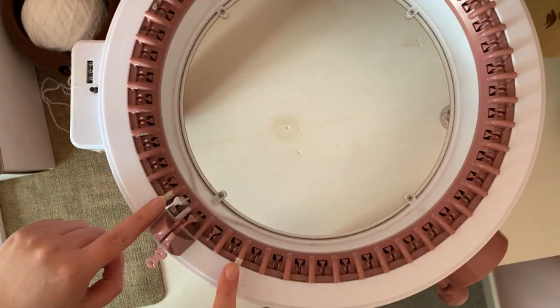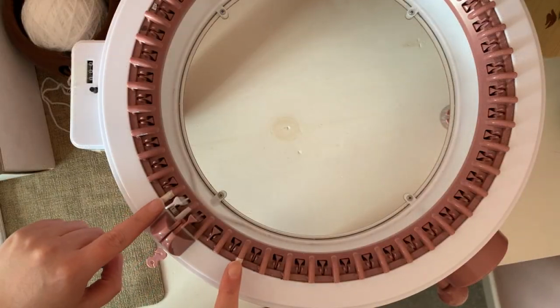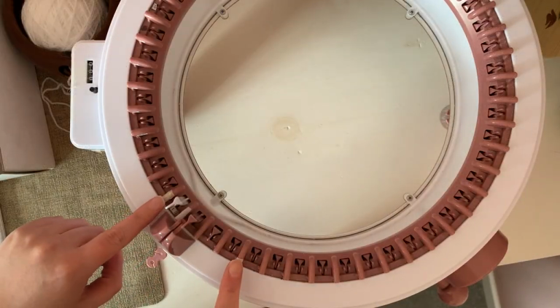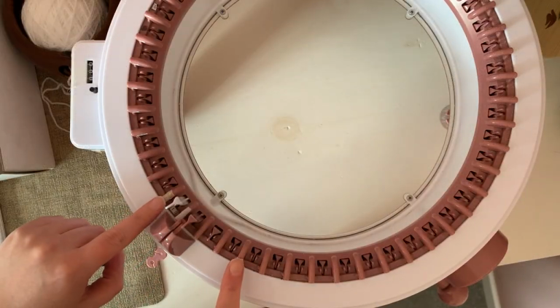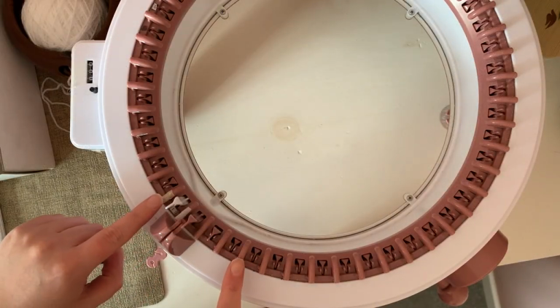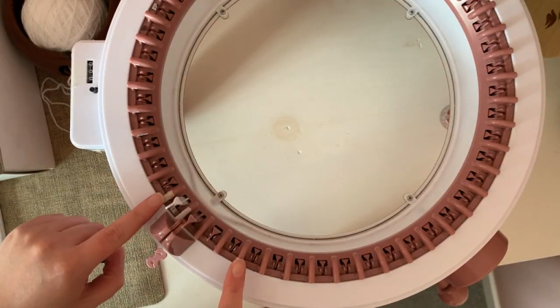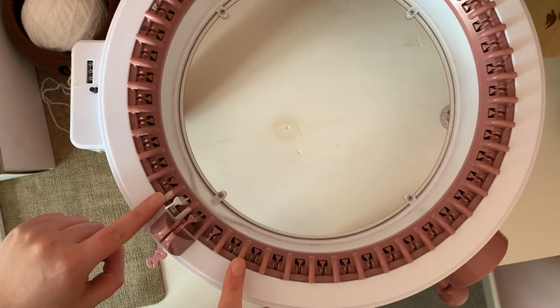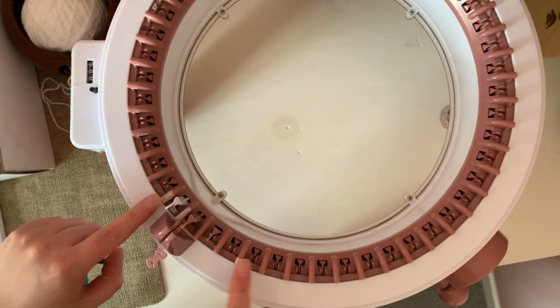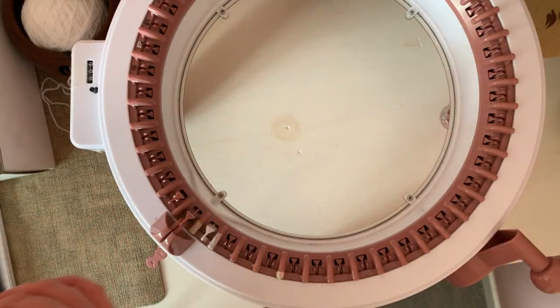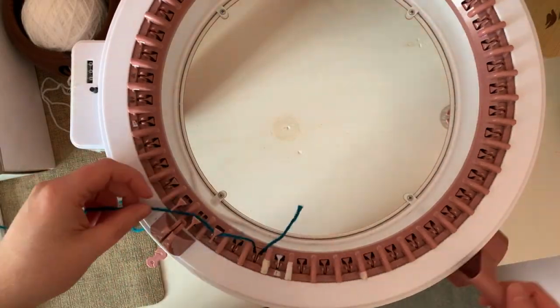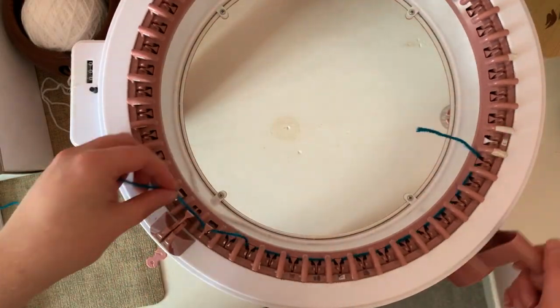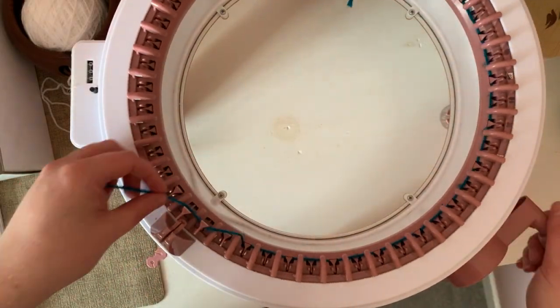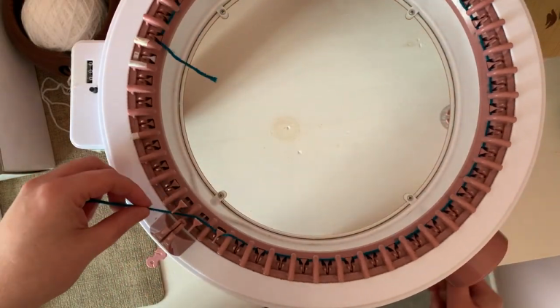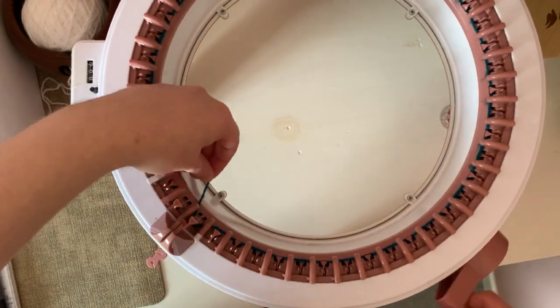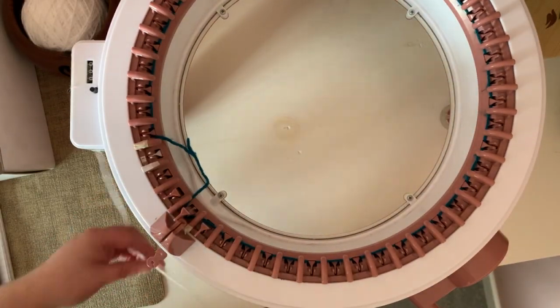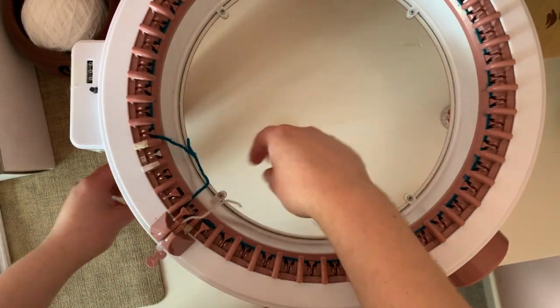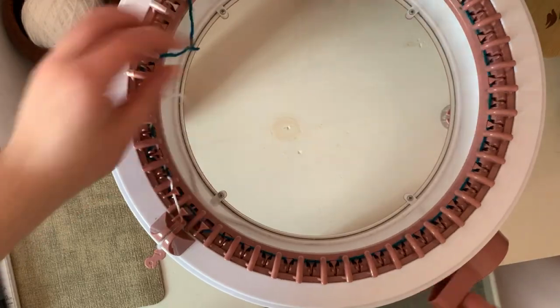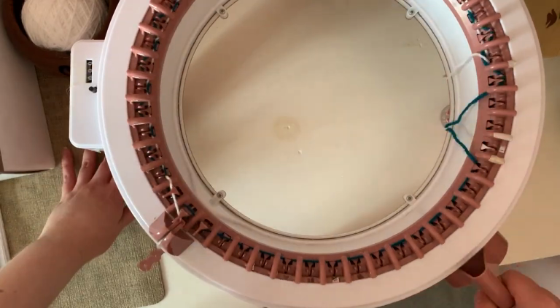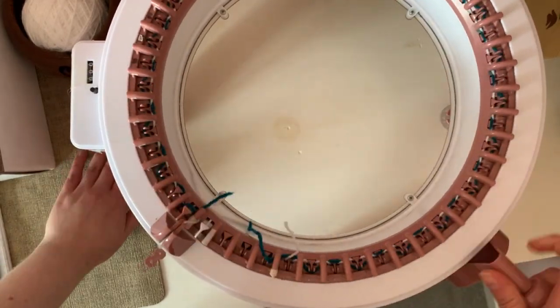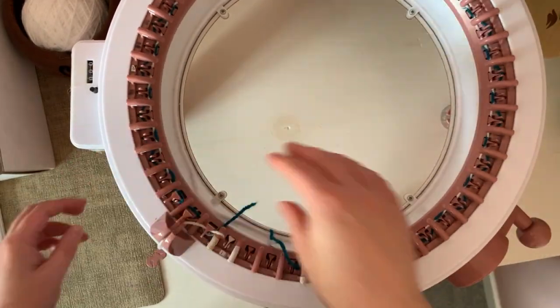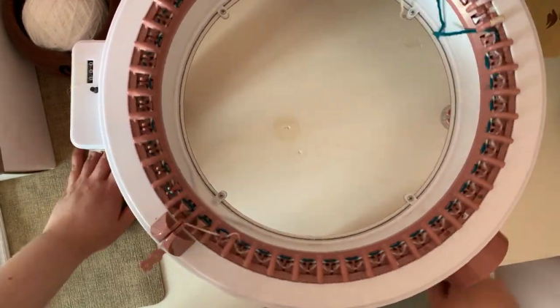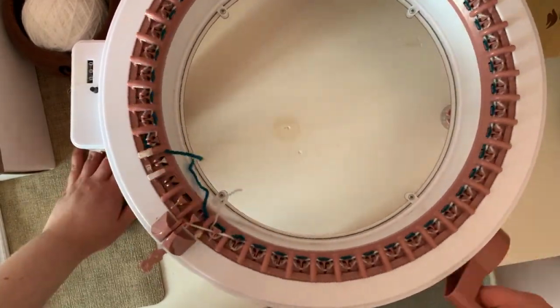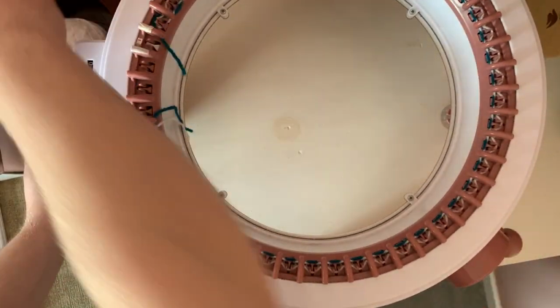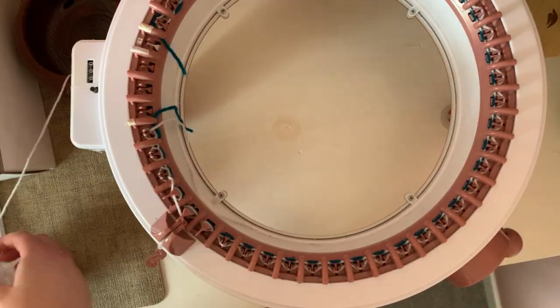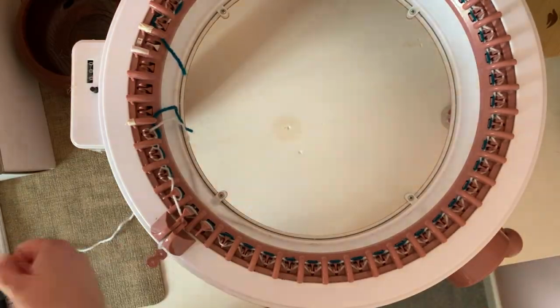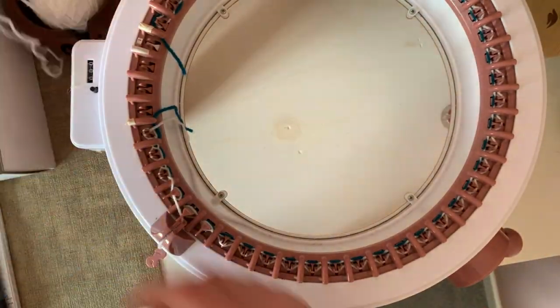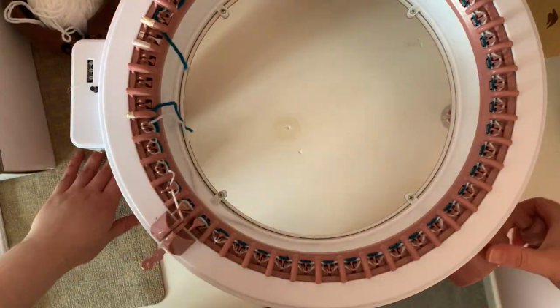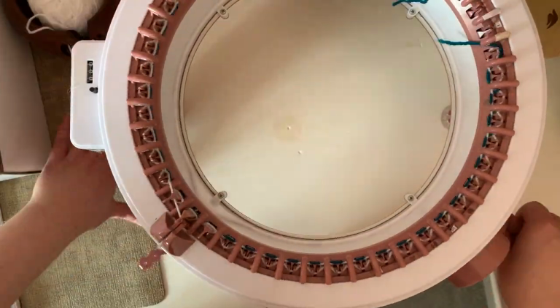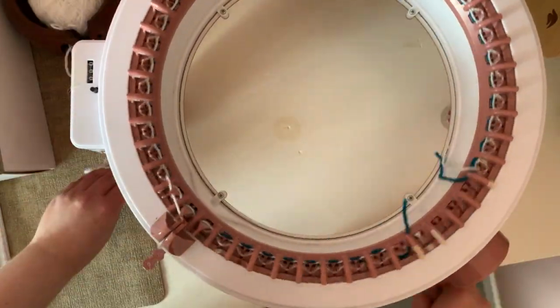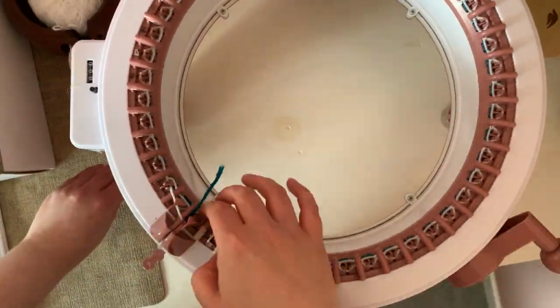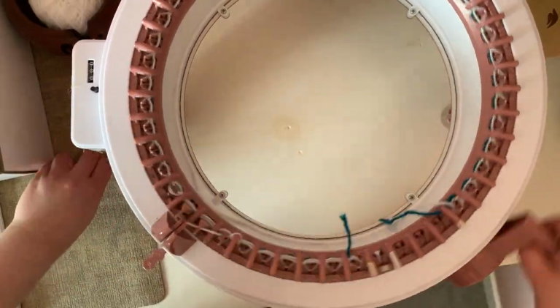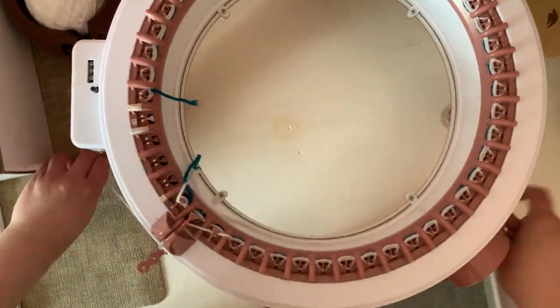I've placed some tape so I know where to stop, and cast on 44 needles with scrap yarn. Now I add my working yarn and knit 50 rows.